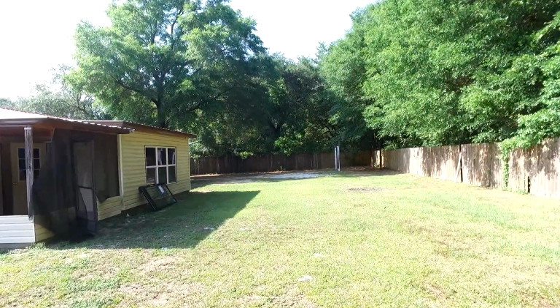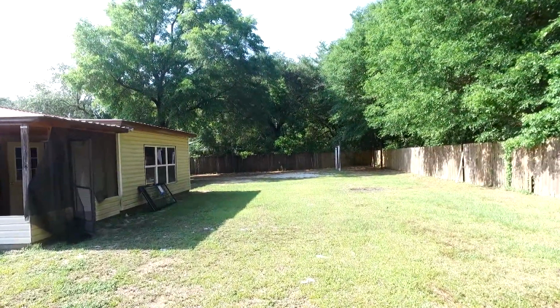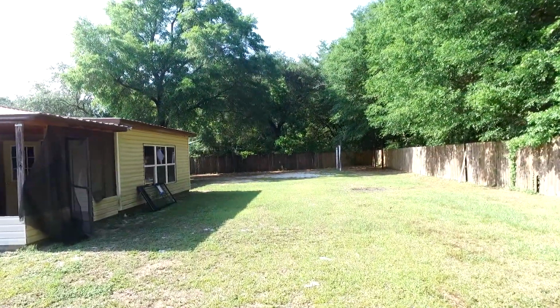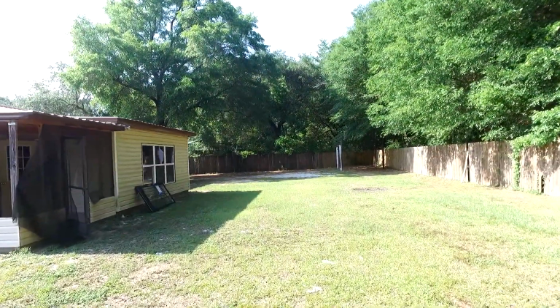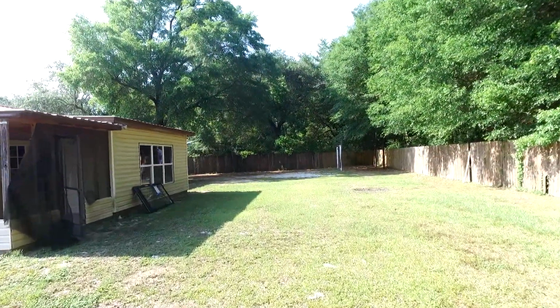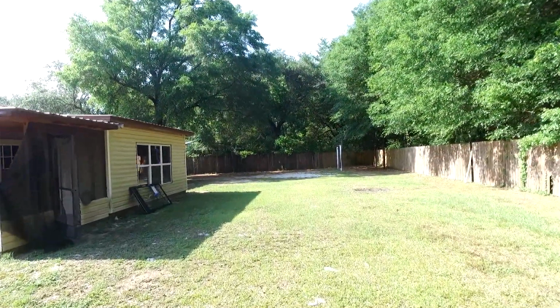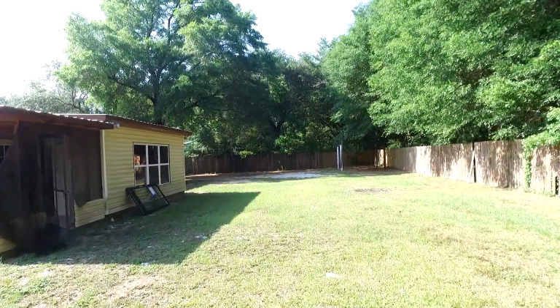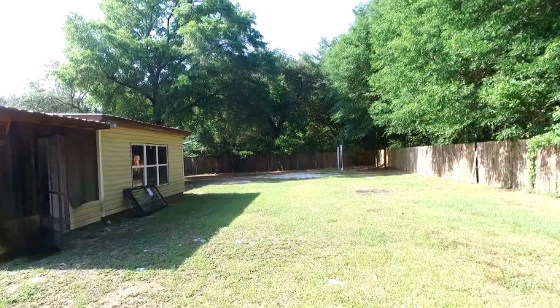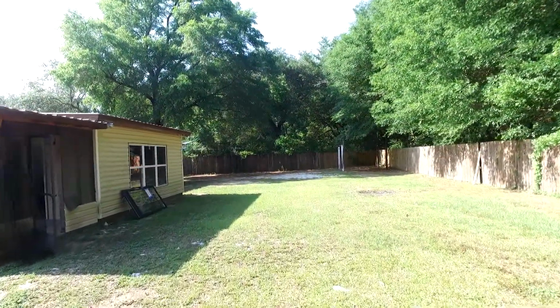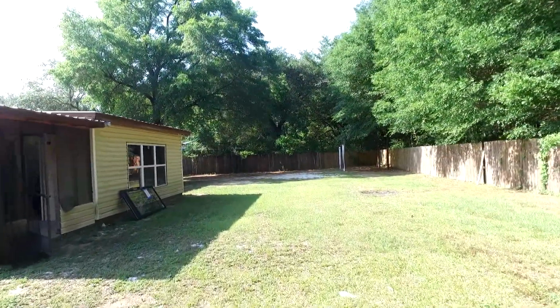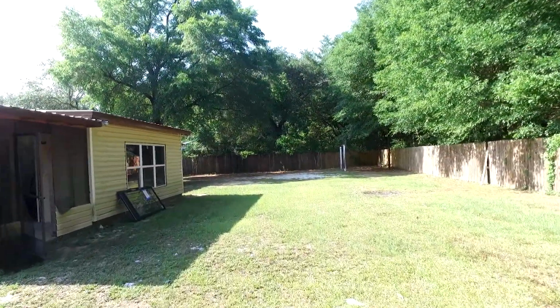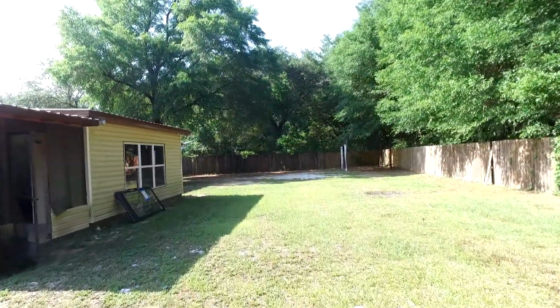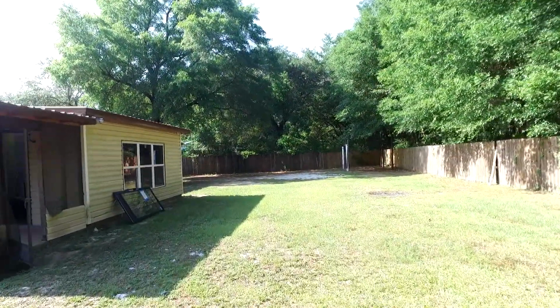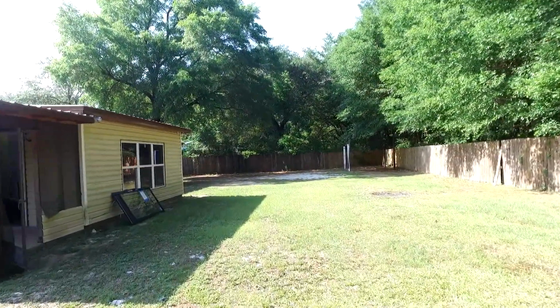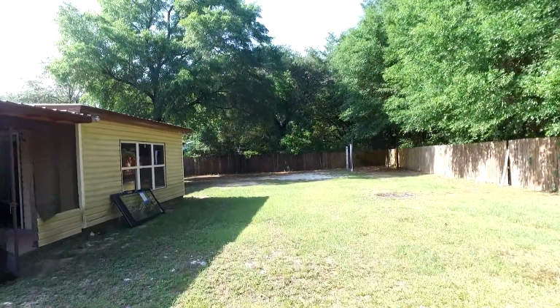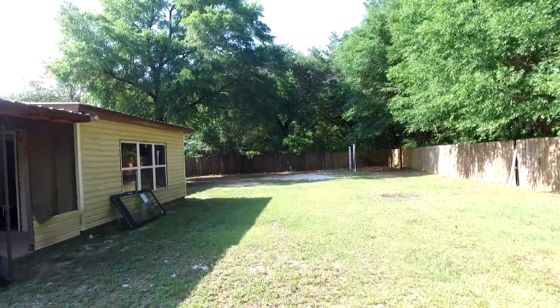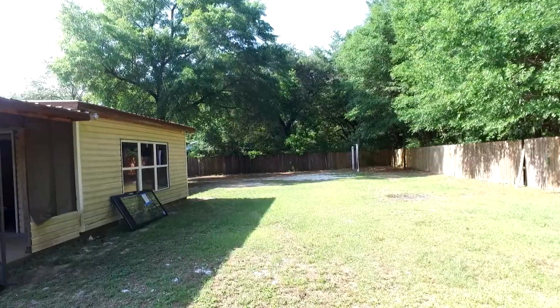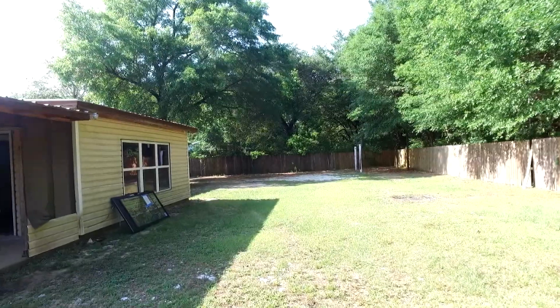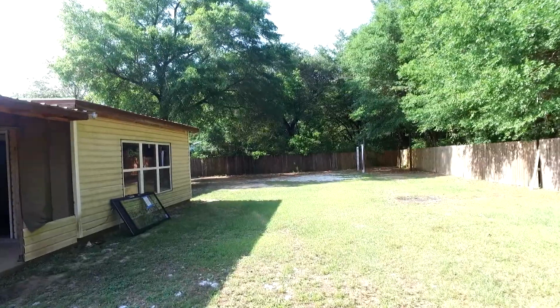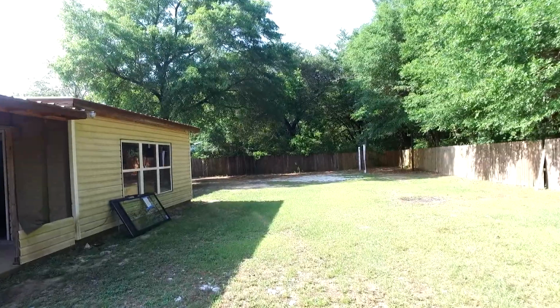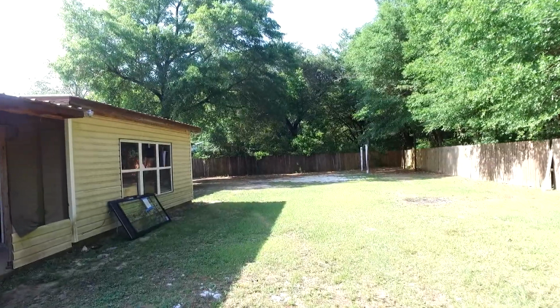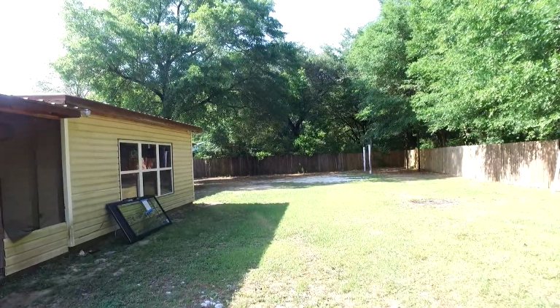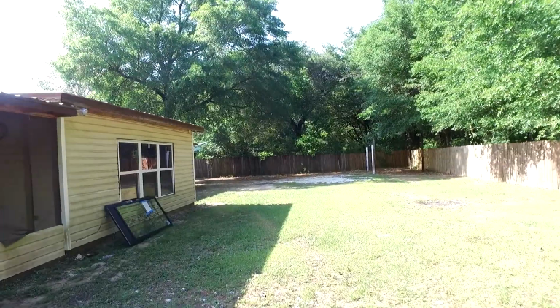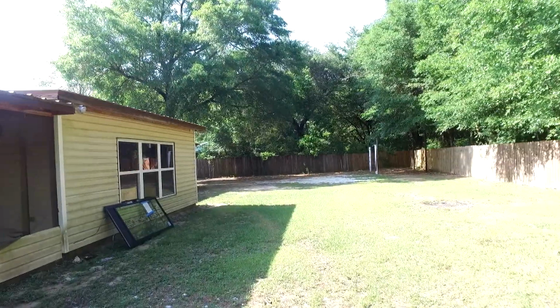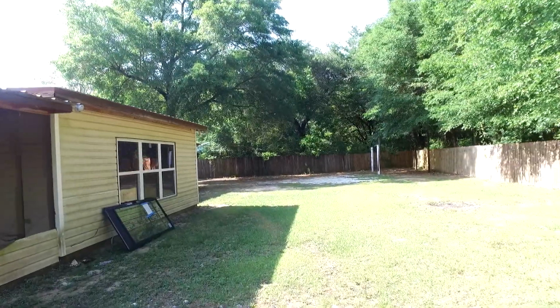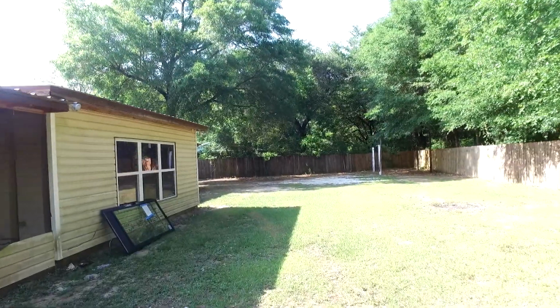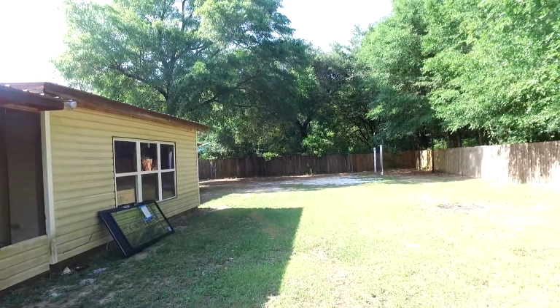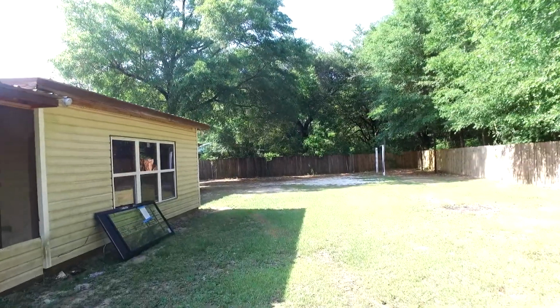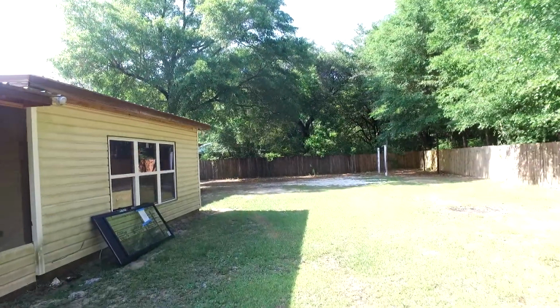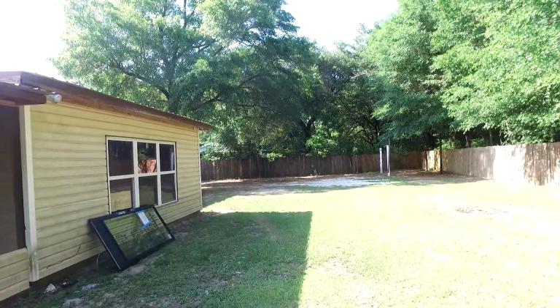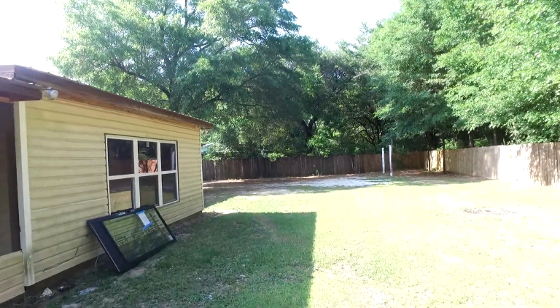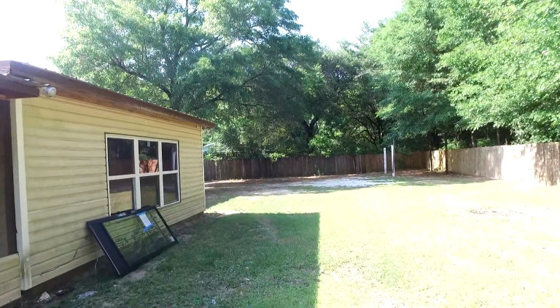This house ain't gonna last long. It's only listed for $65K — that's a steal.